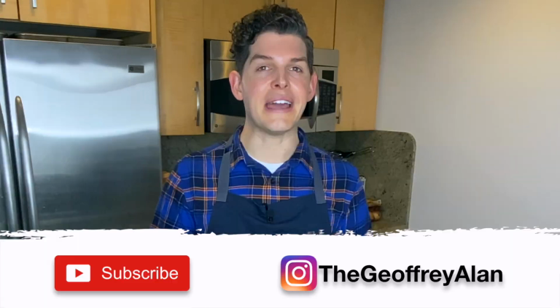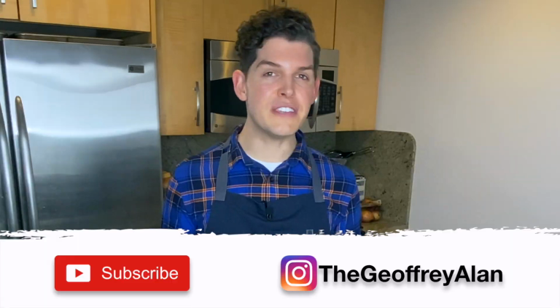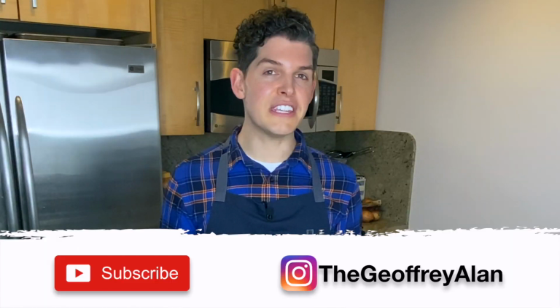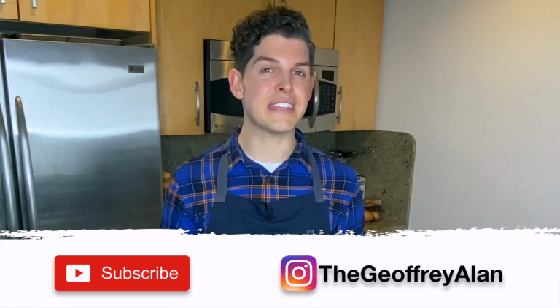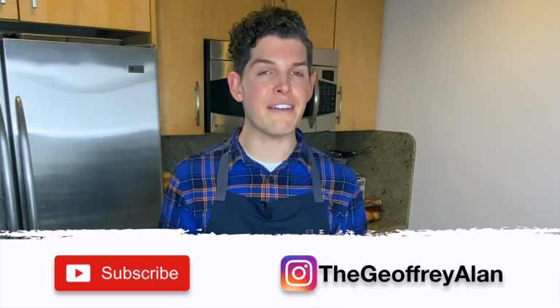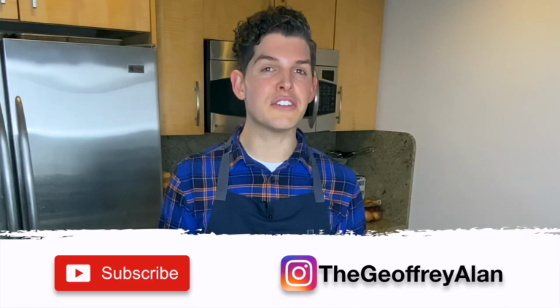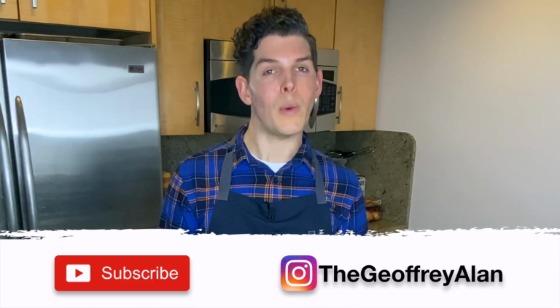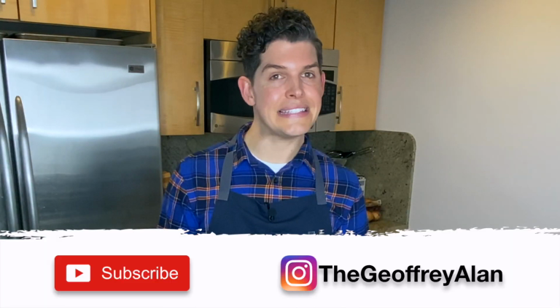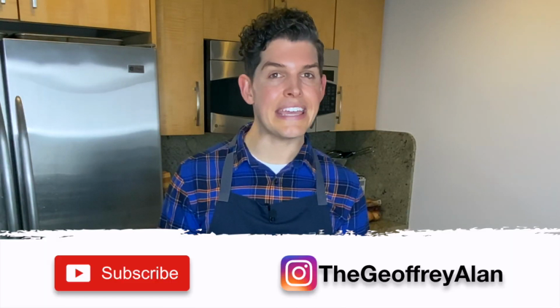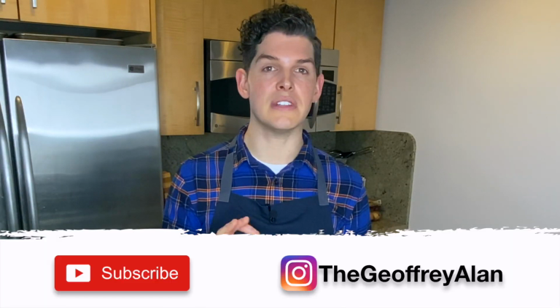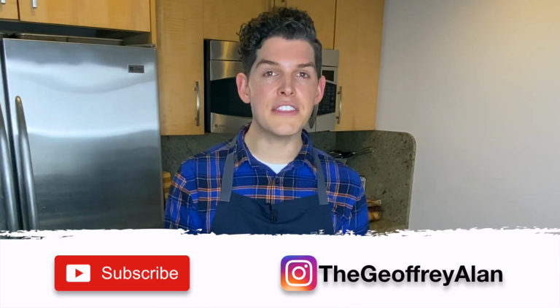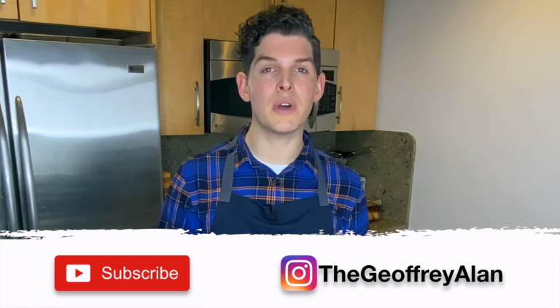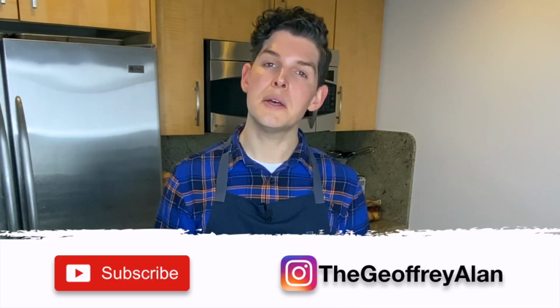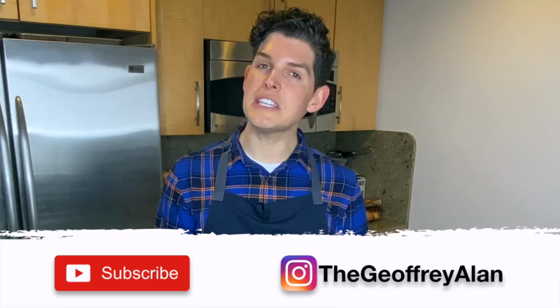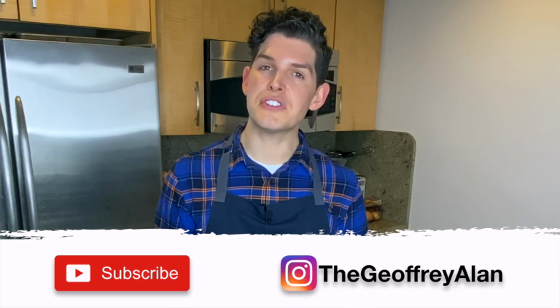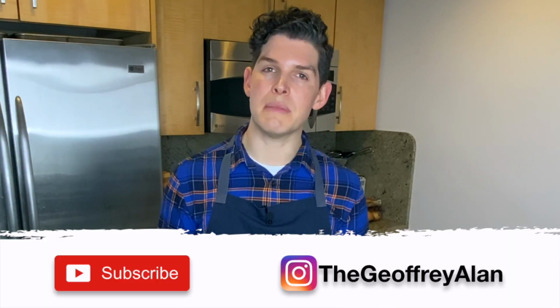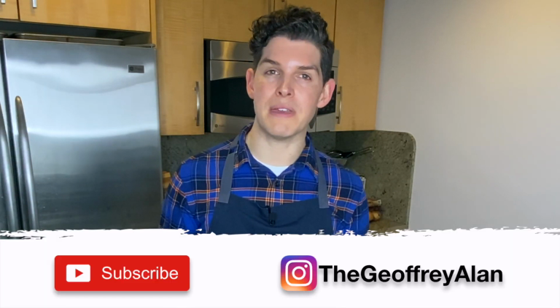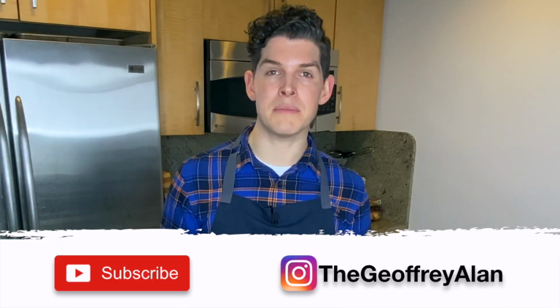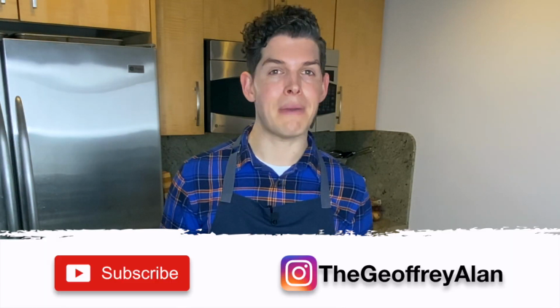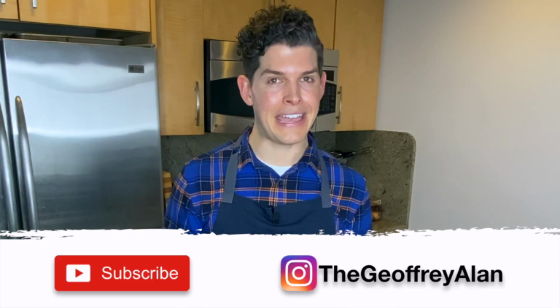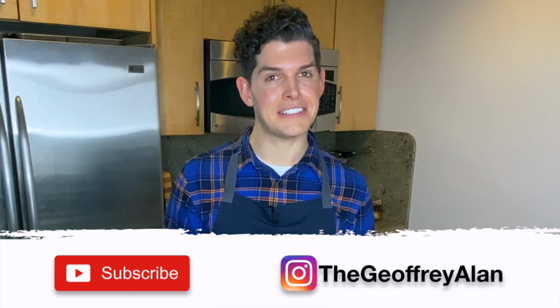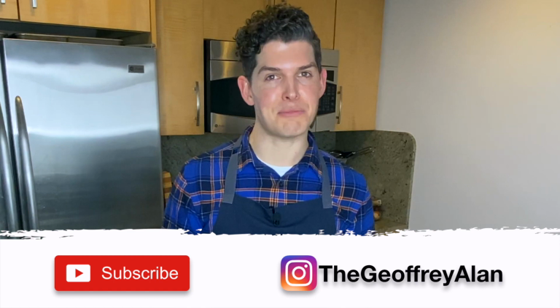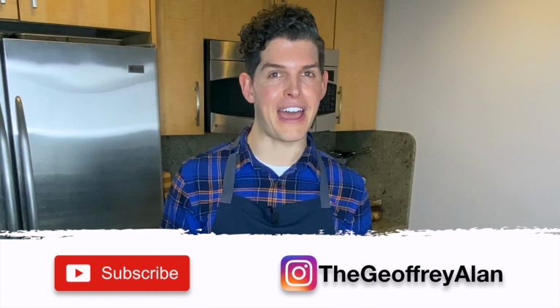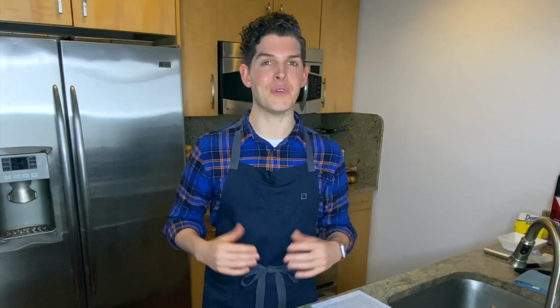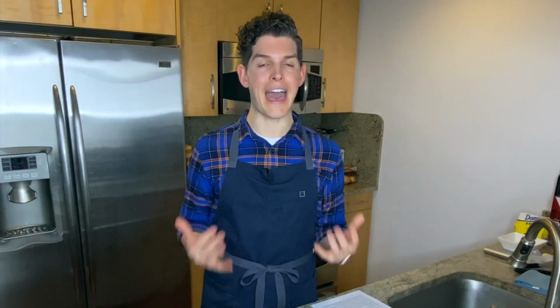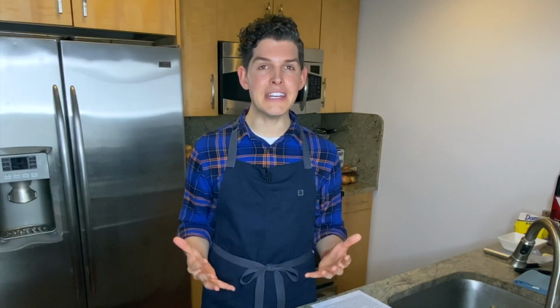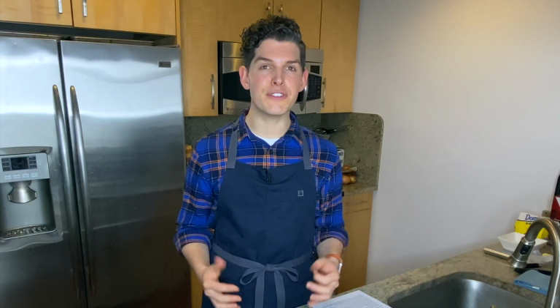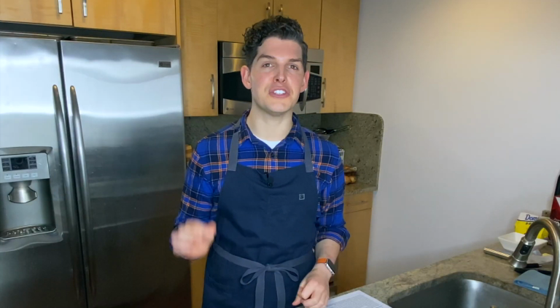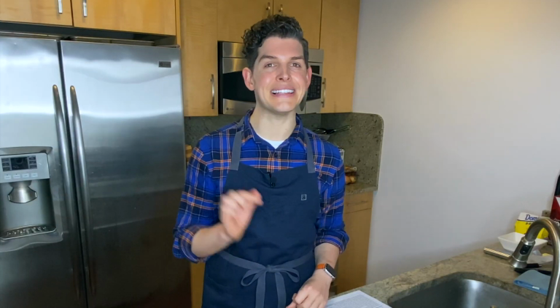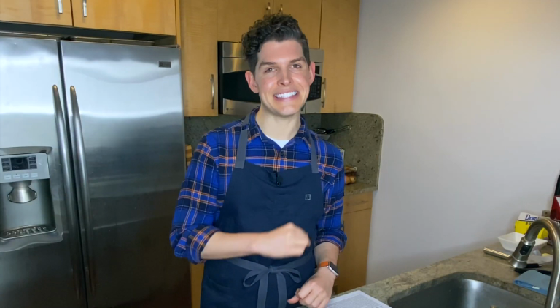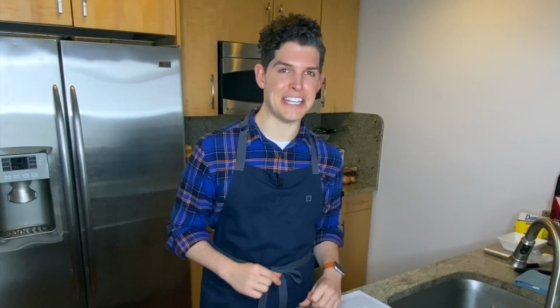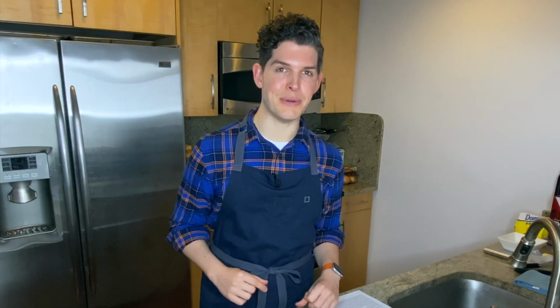I do these videos every single Wednesday. If you like this one please be sure to give me a big thumbs up and click subscribe. Without any further ado, let's get into it.